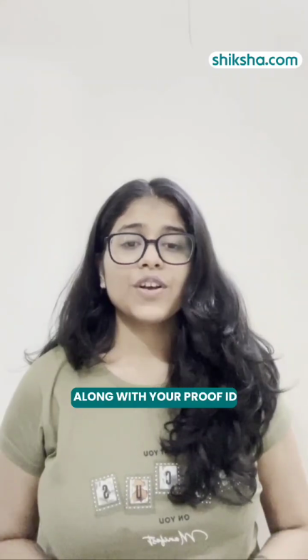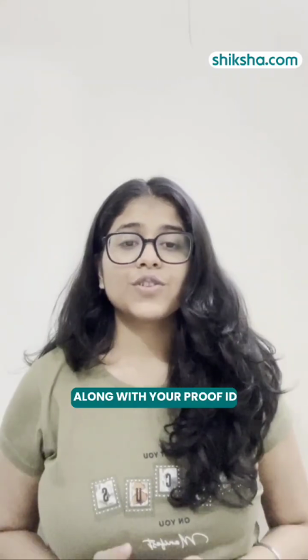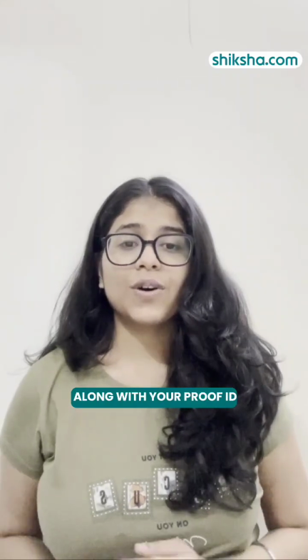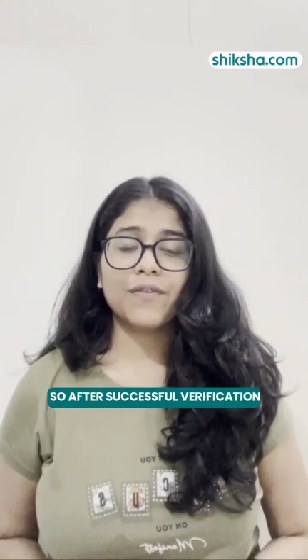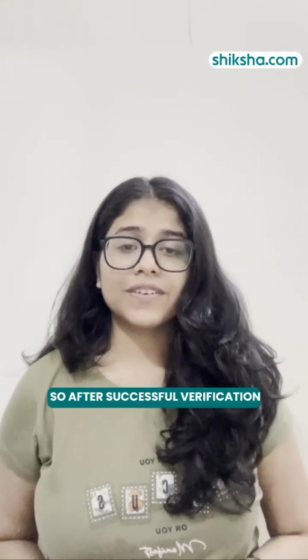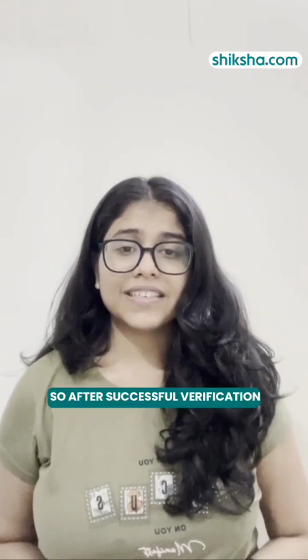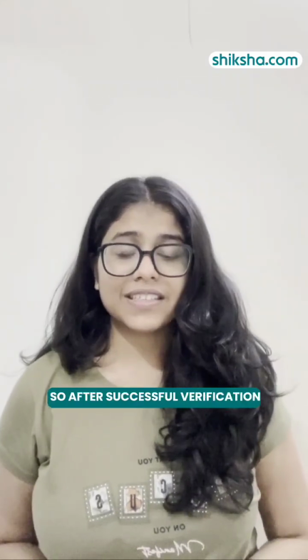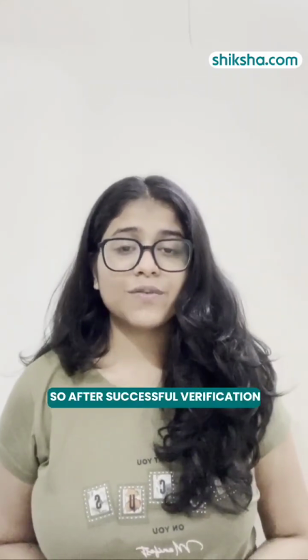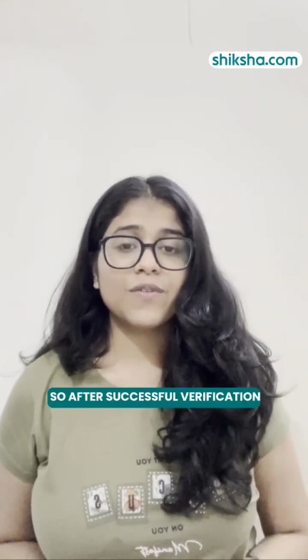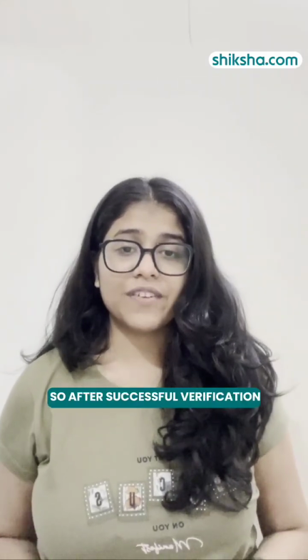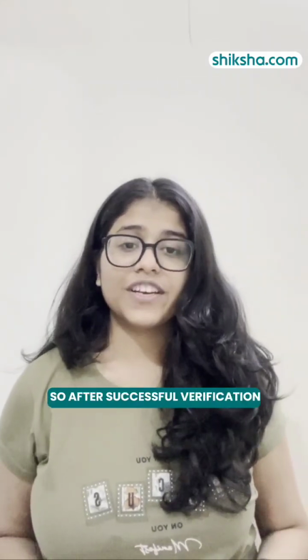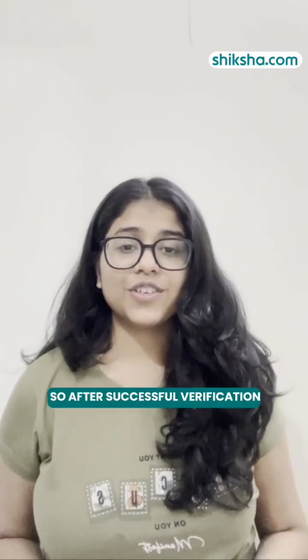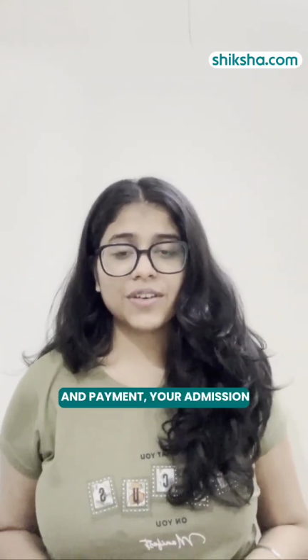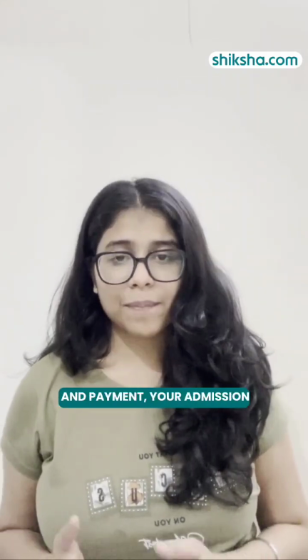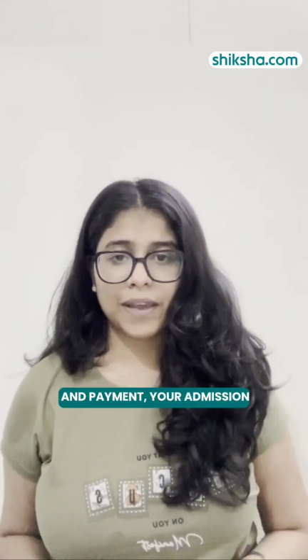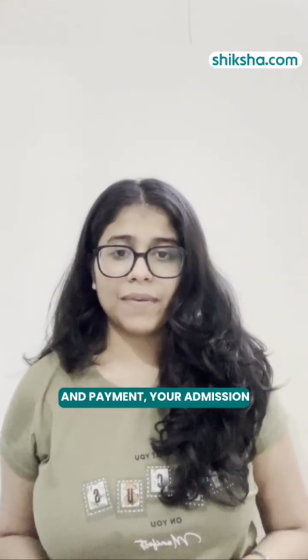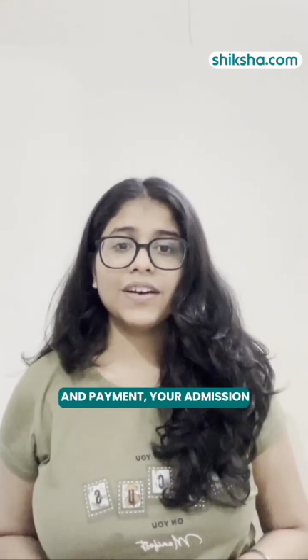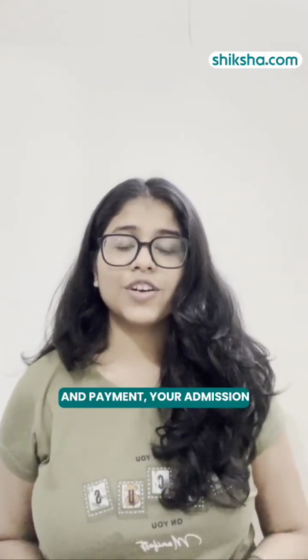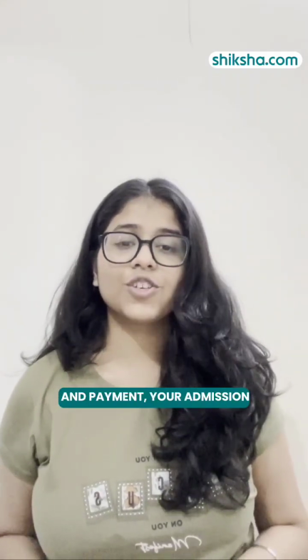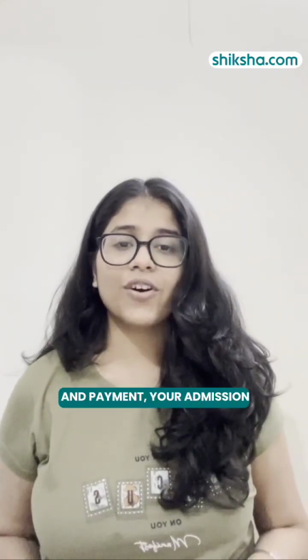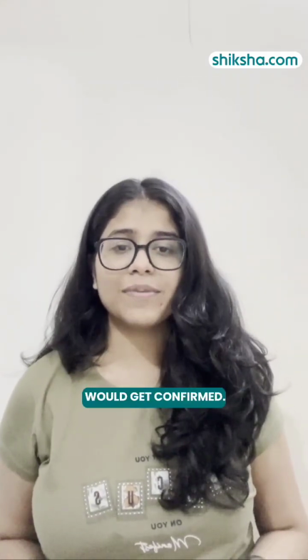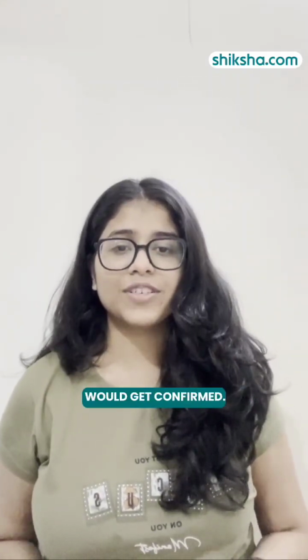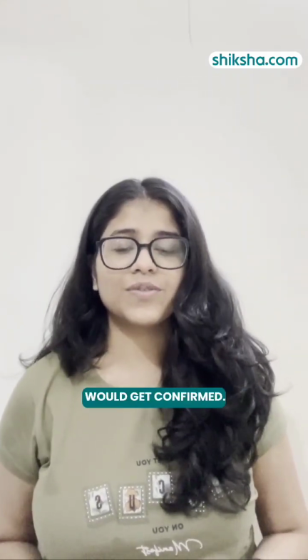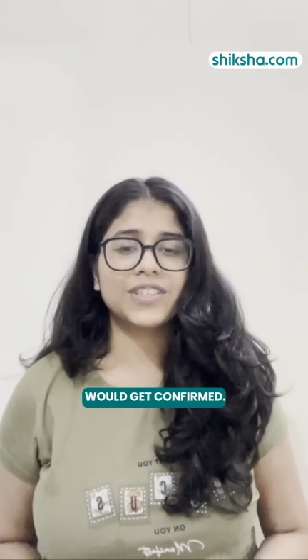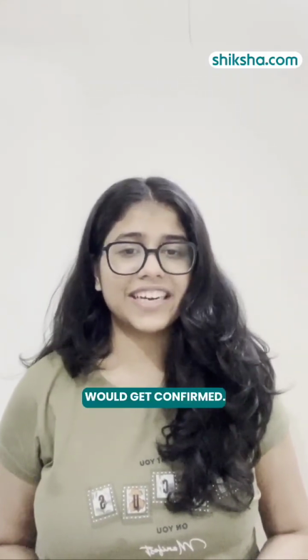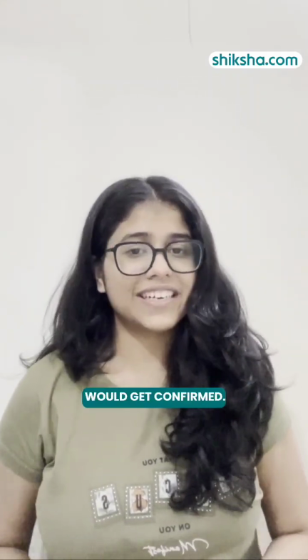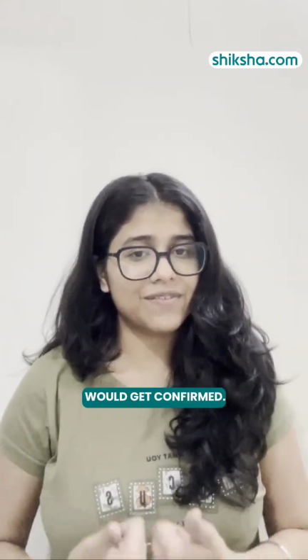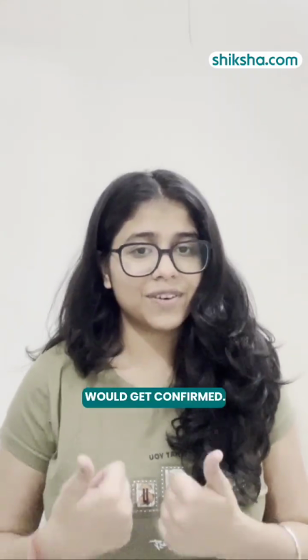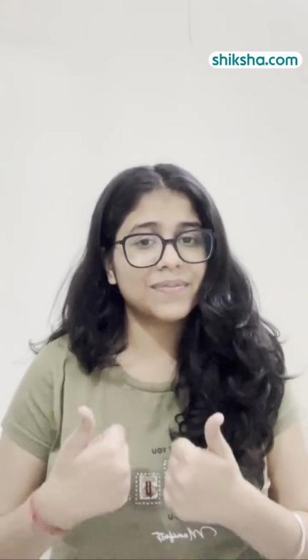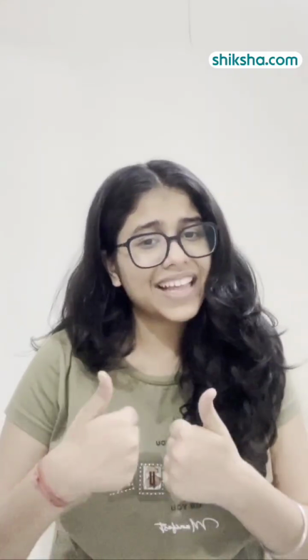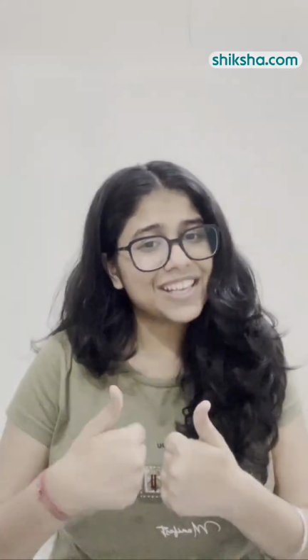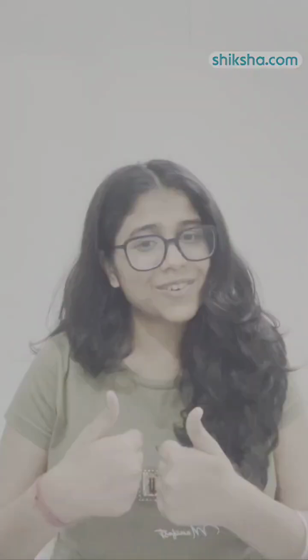So after successful verification and payment, your admission would get confirmed. Thank you.